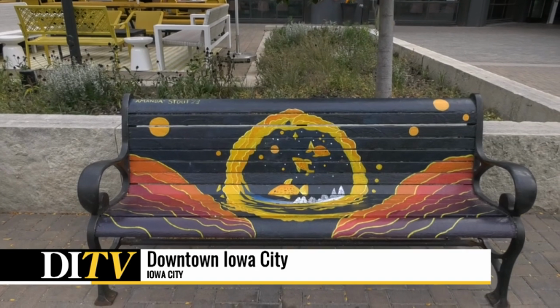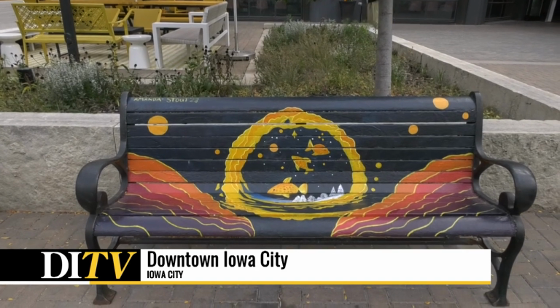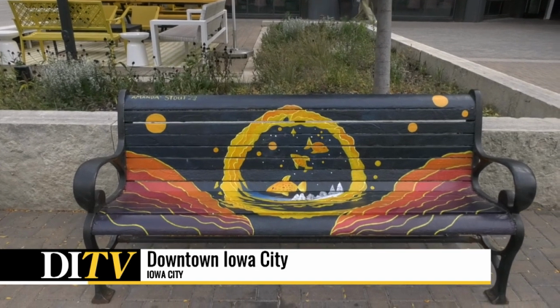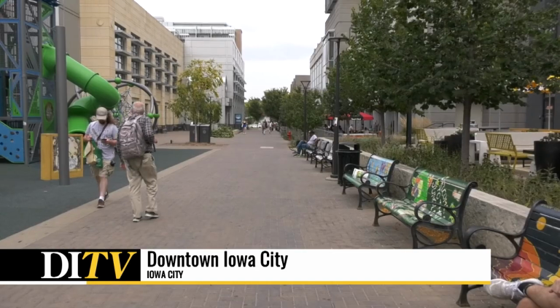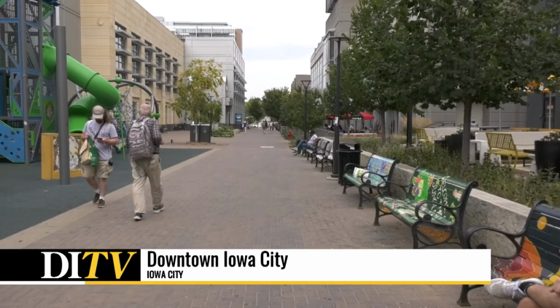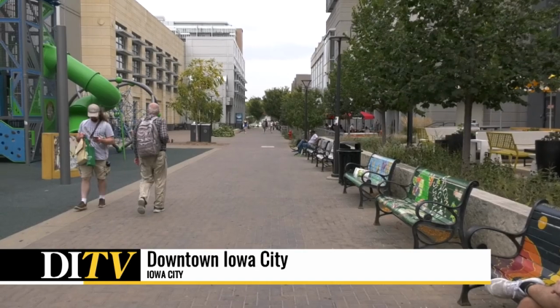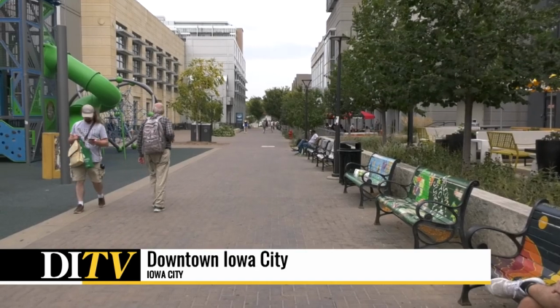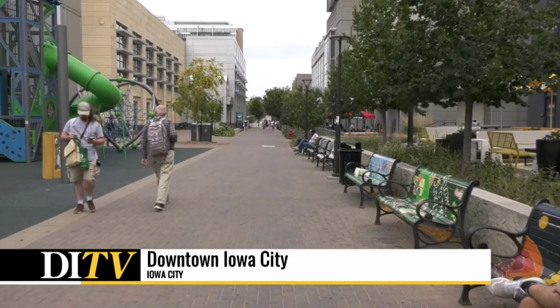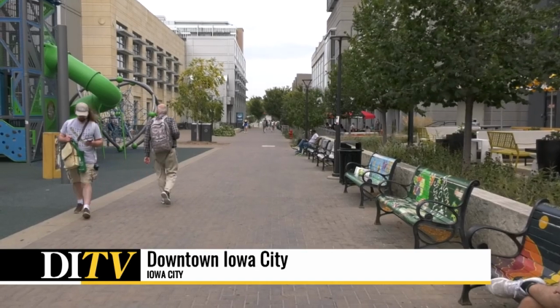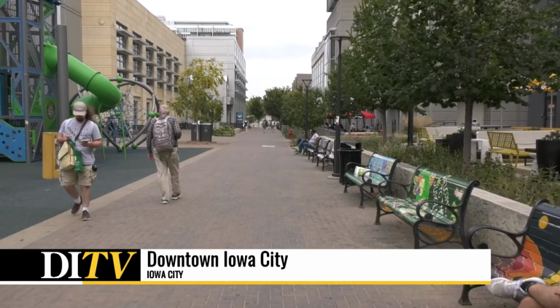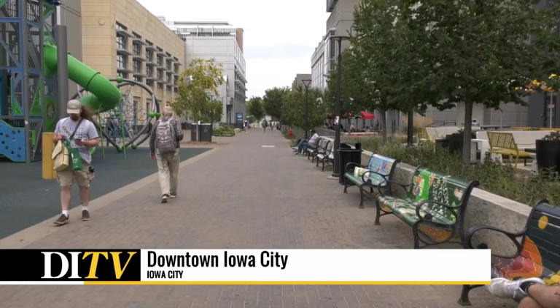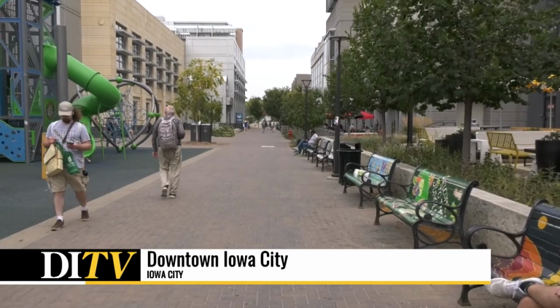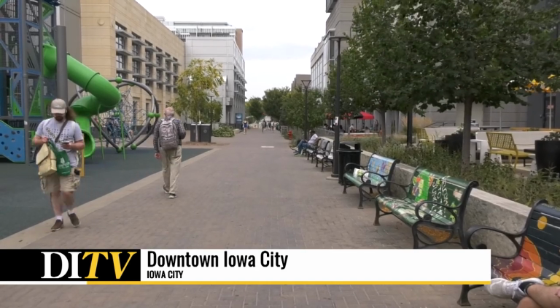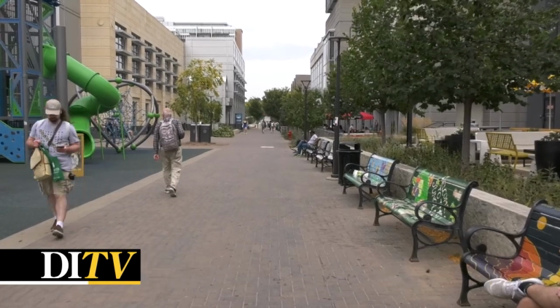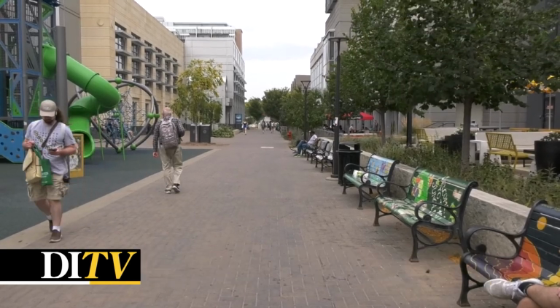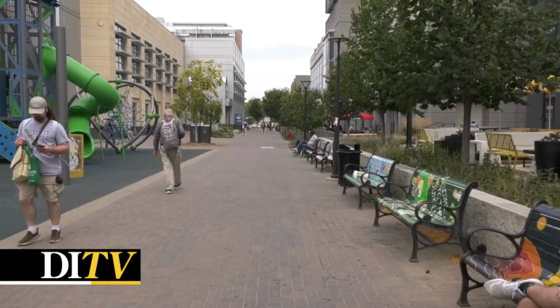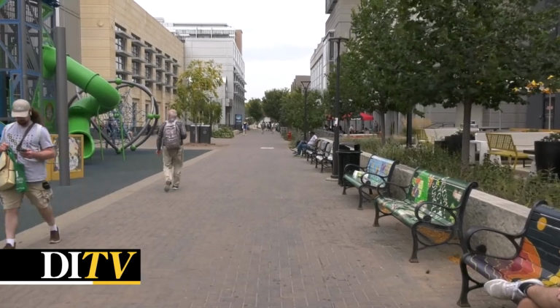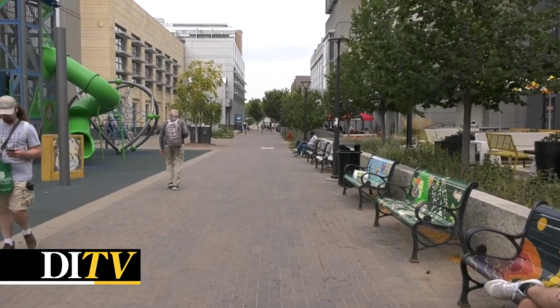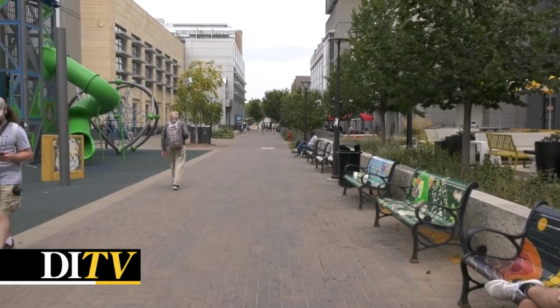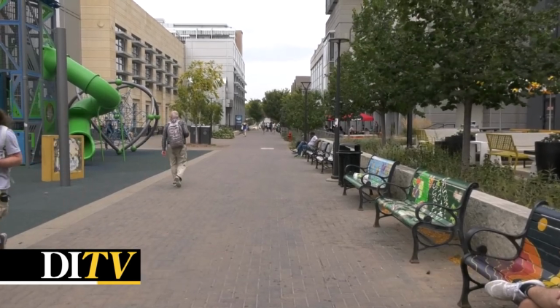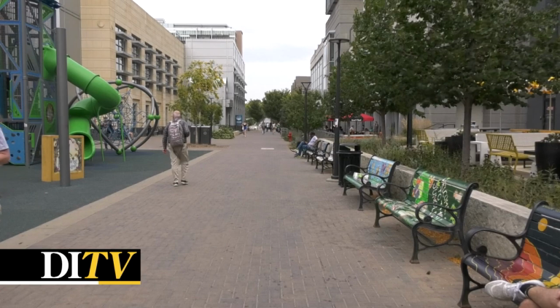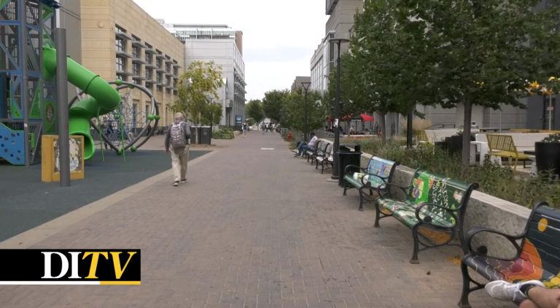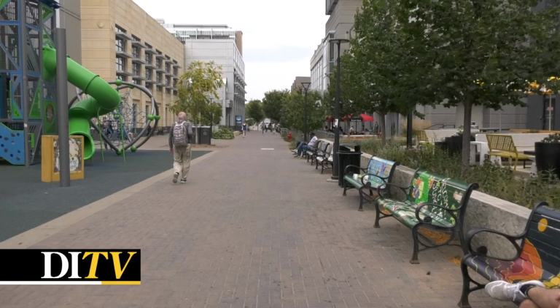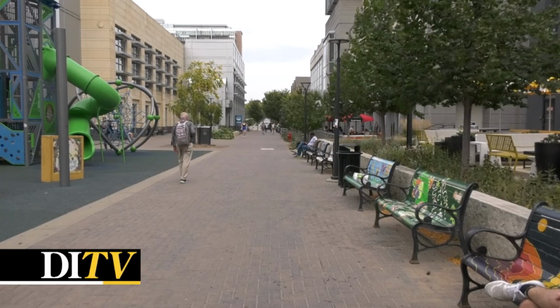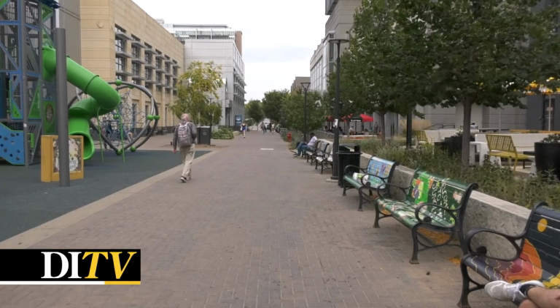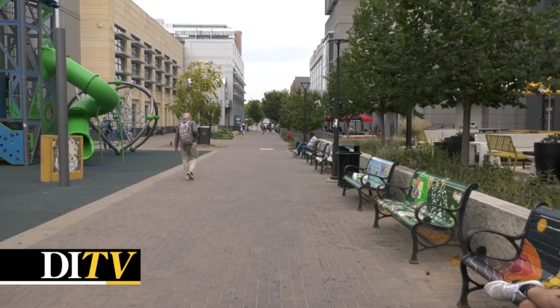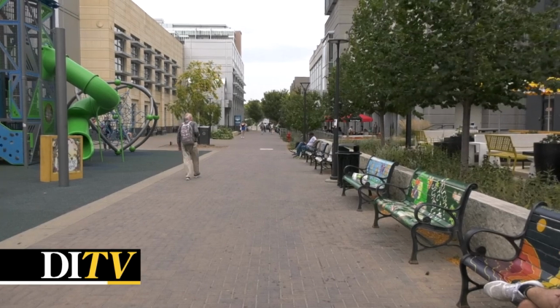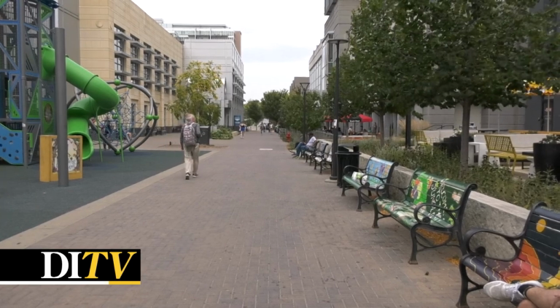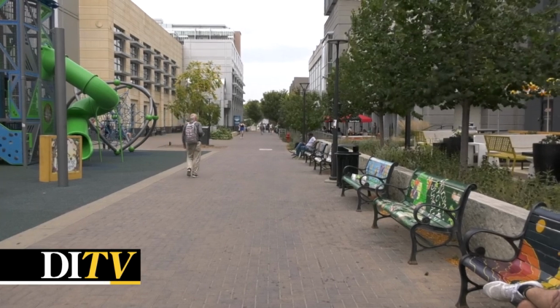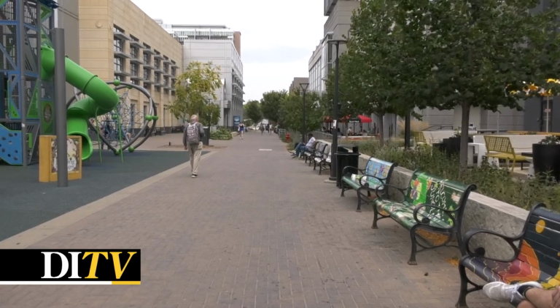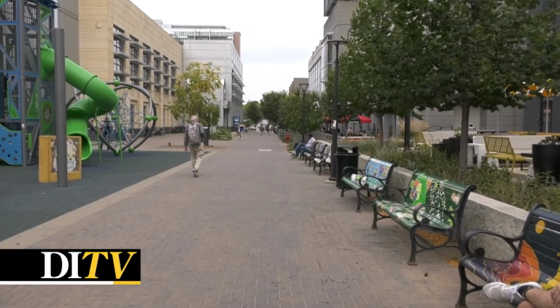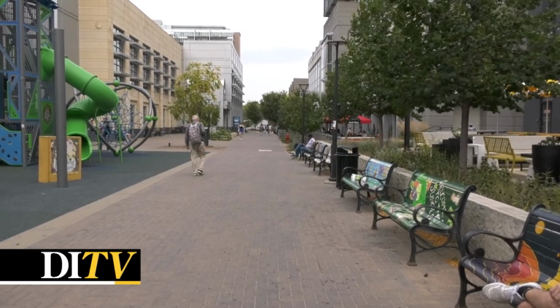After the renovations of the Ped Mall, 10 of the original benches were preserved to be the Benchmarks Project. These benches outline the playground and are painted every year.